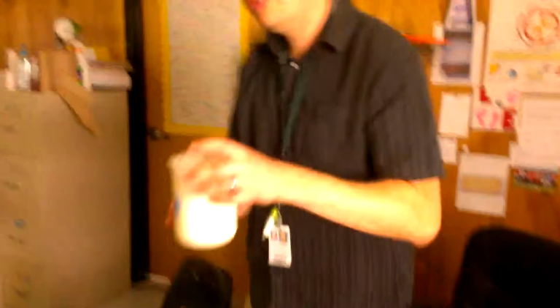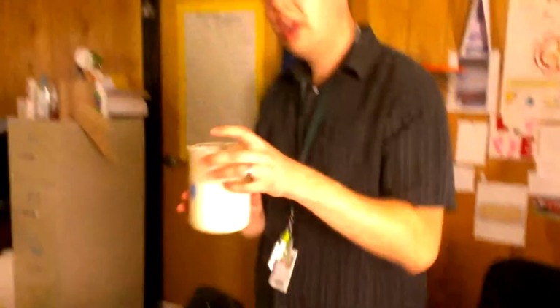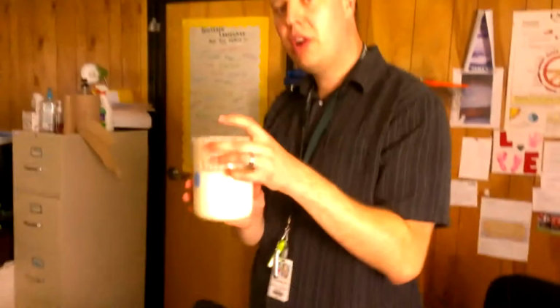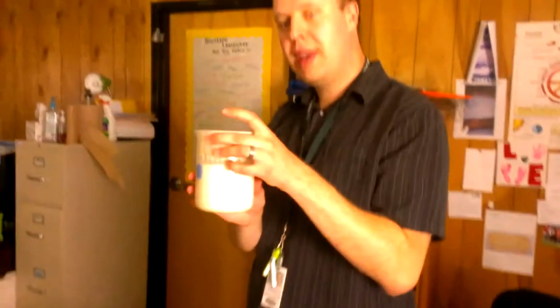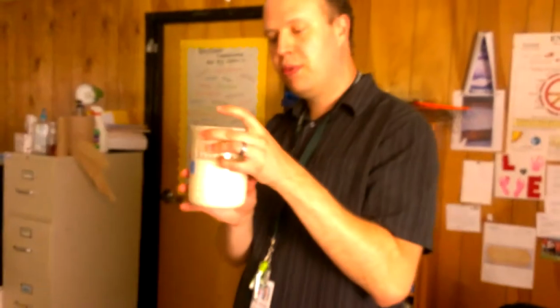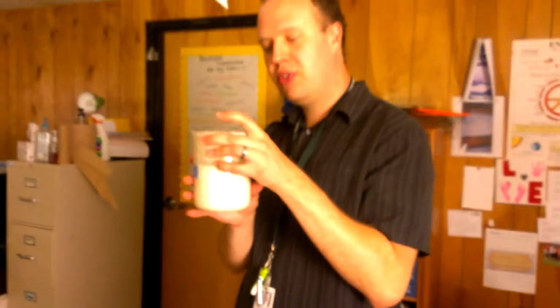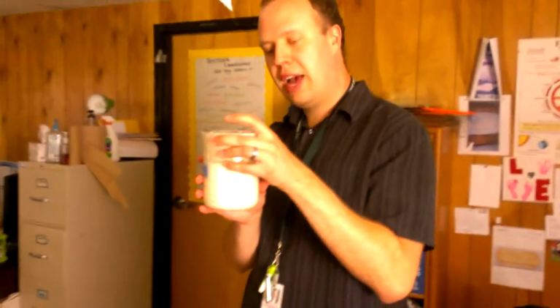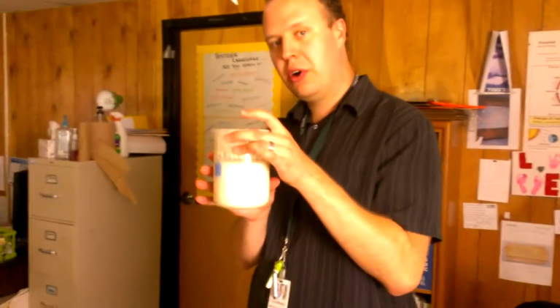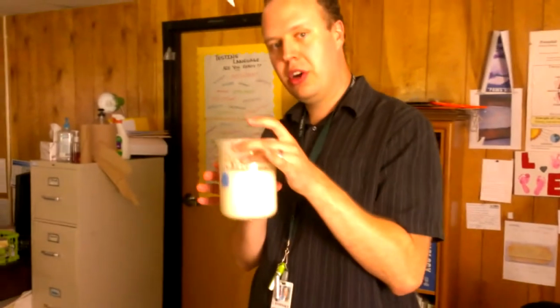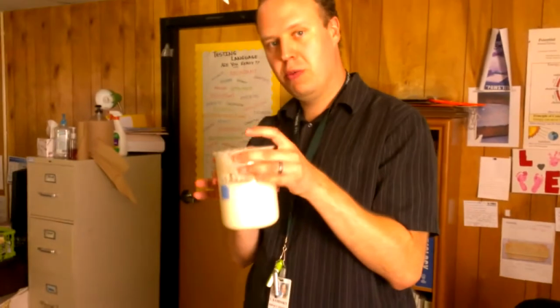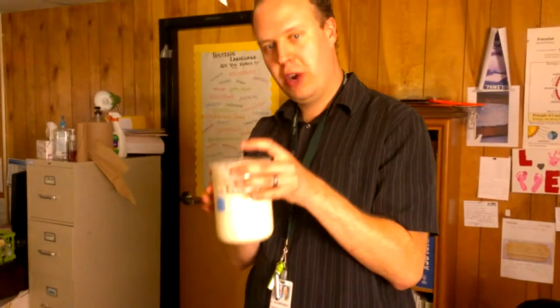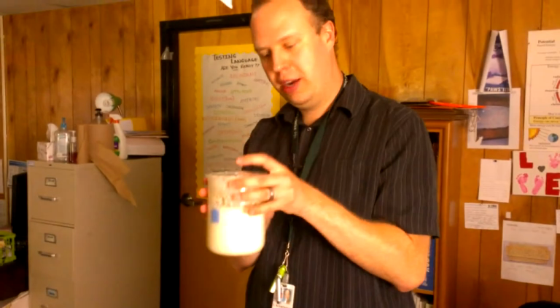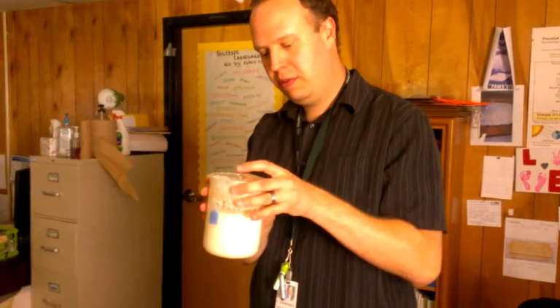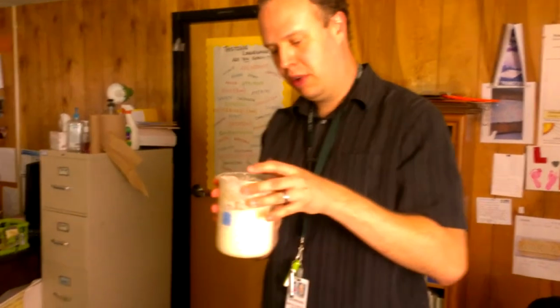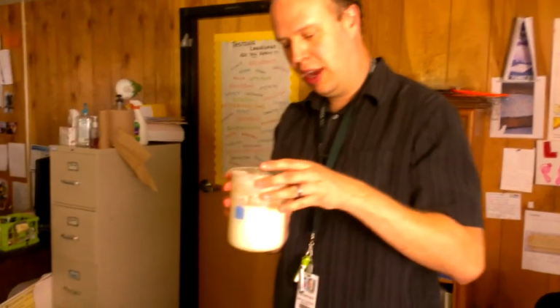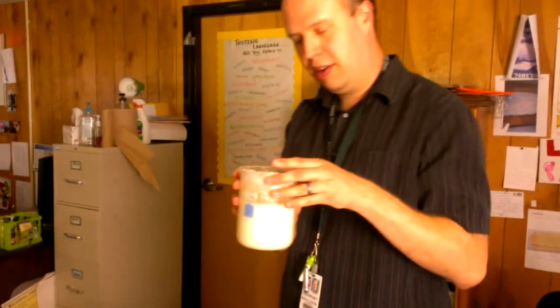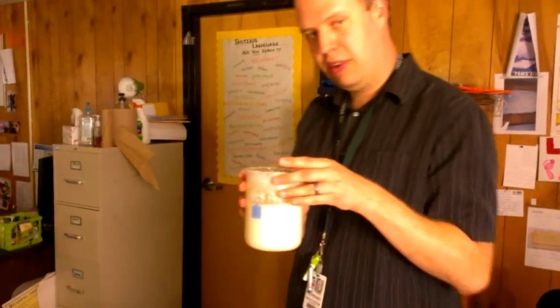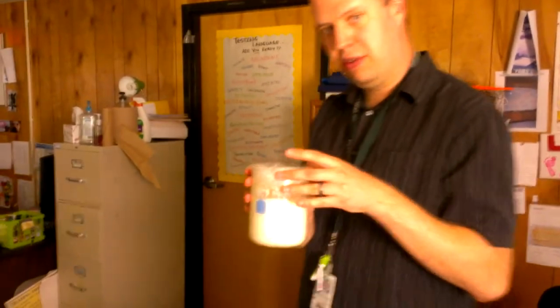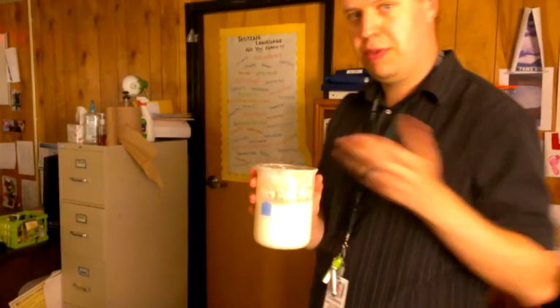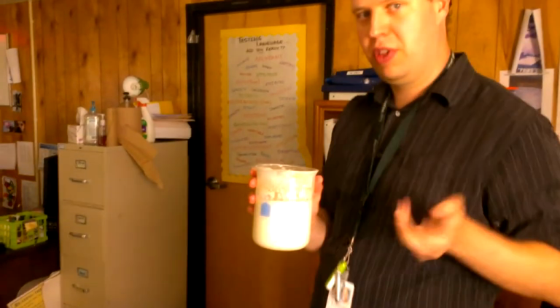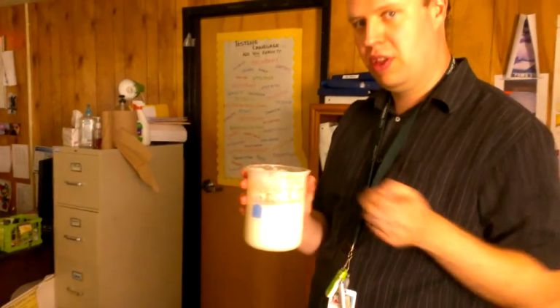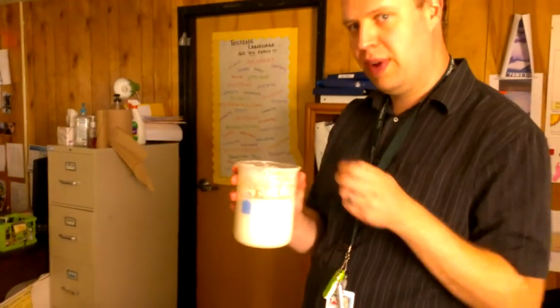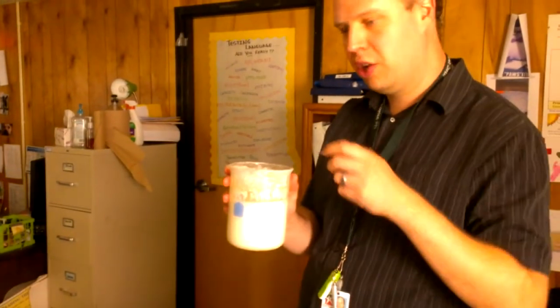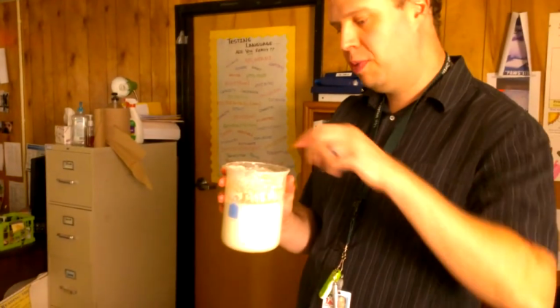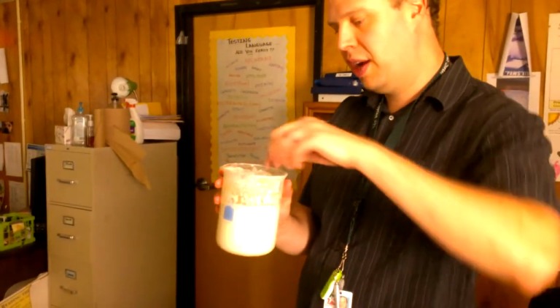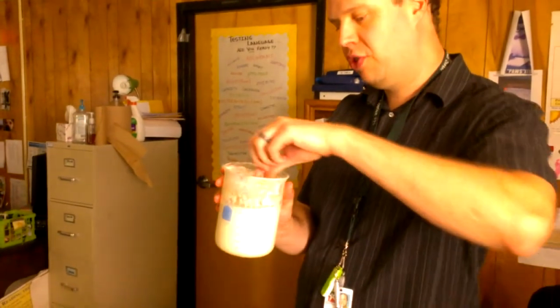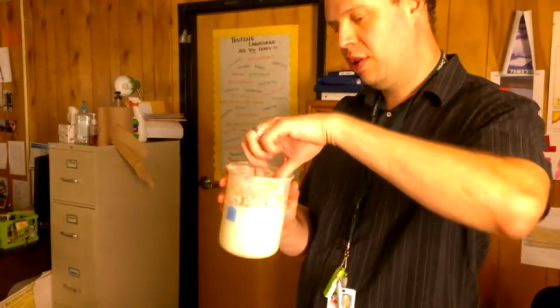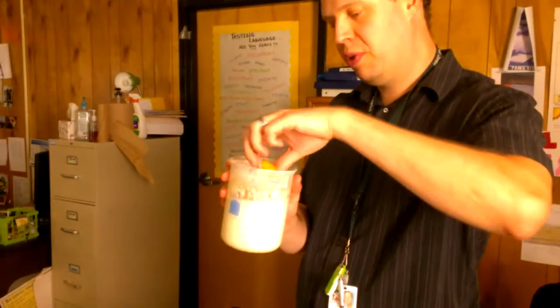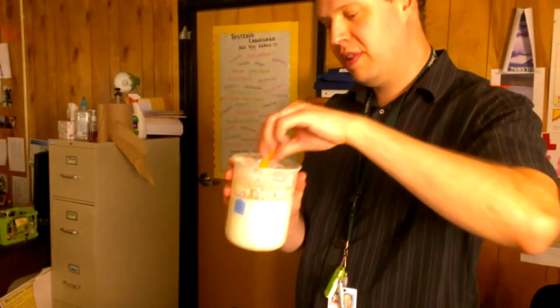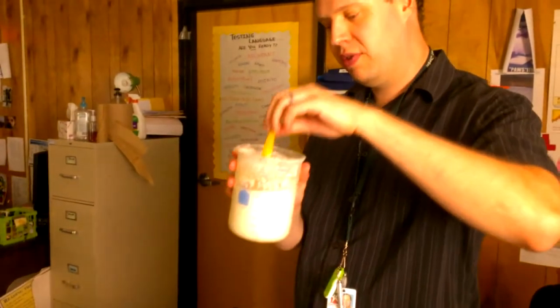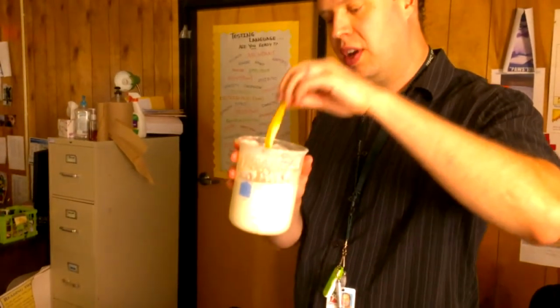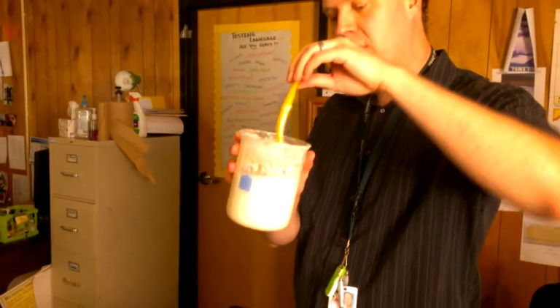Today we're going to make some sourdough bread, different than the regular bread I showed in the previous videos.